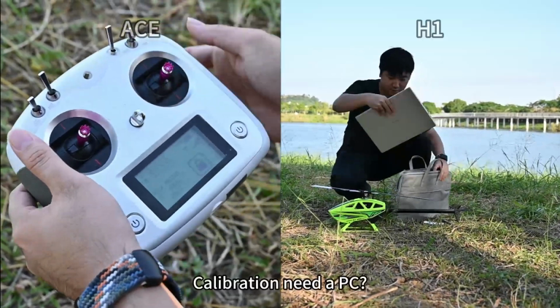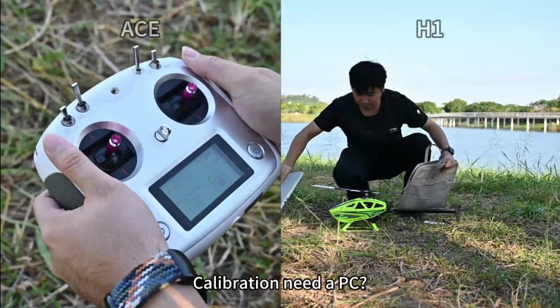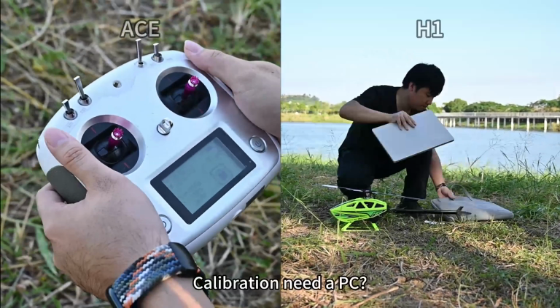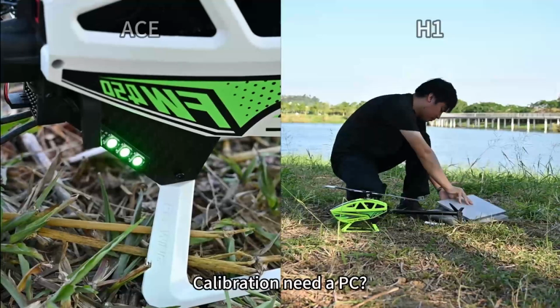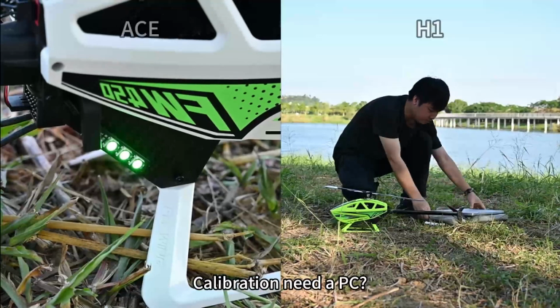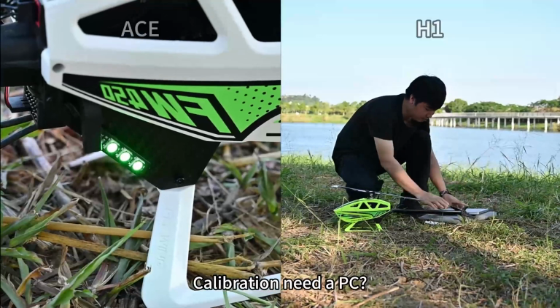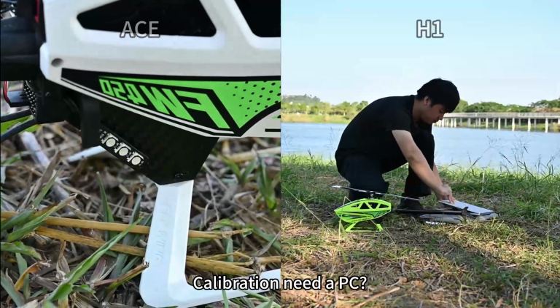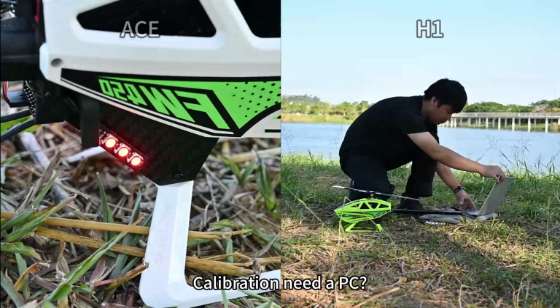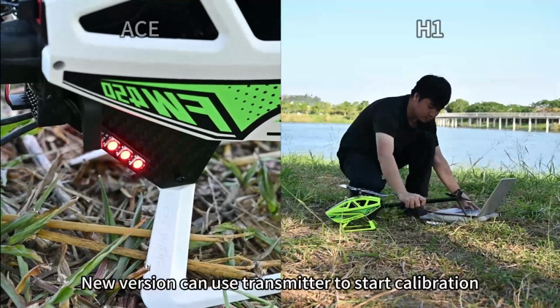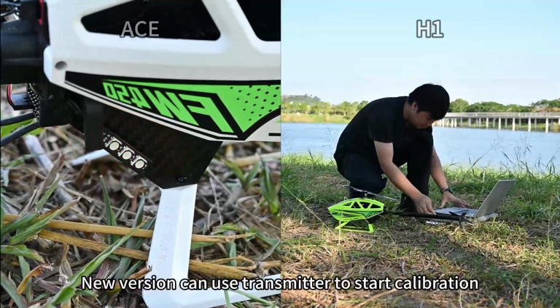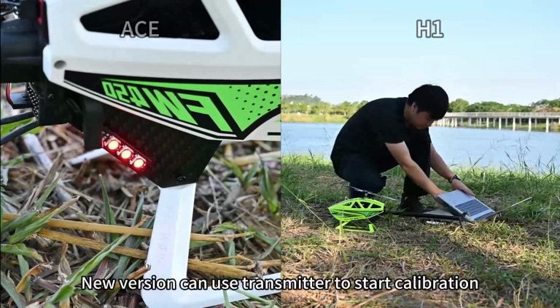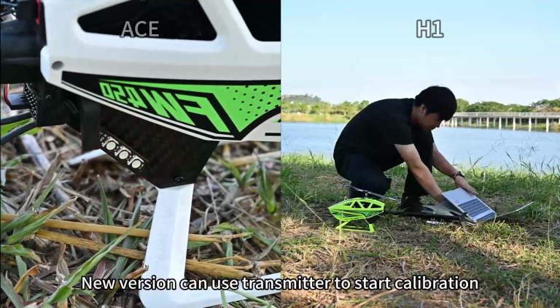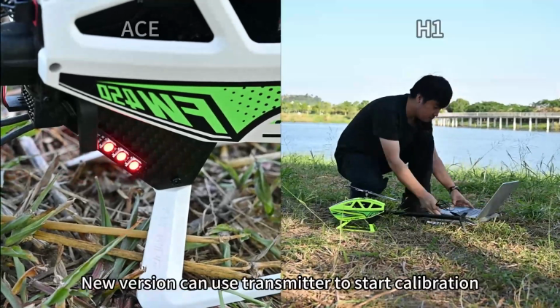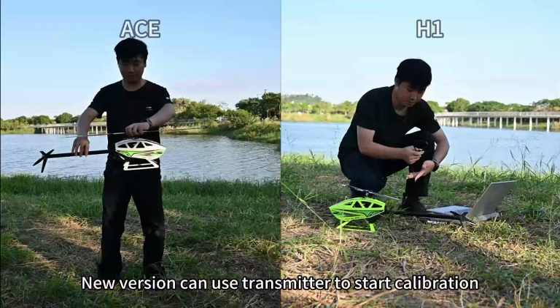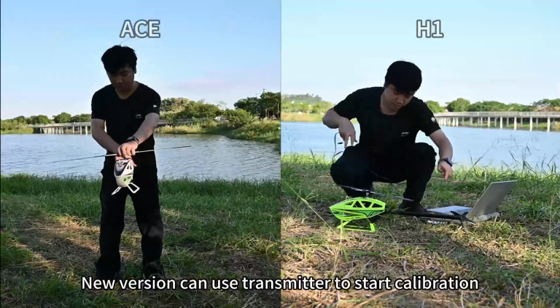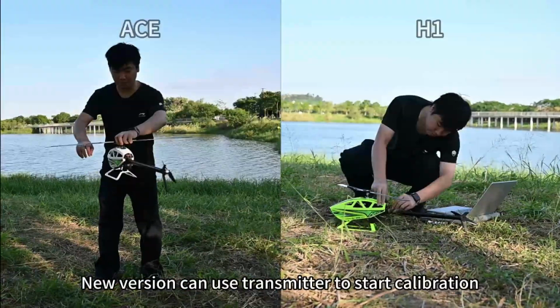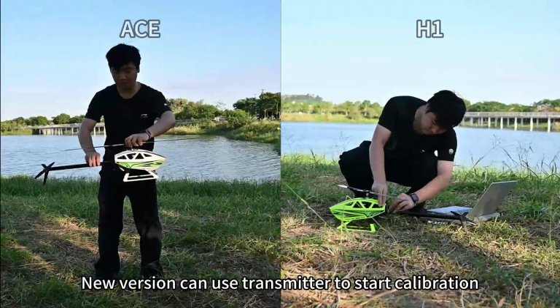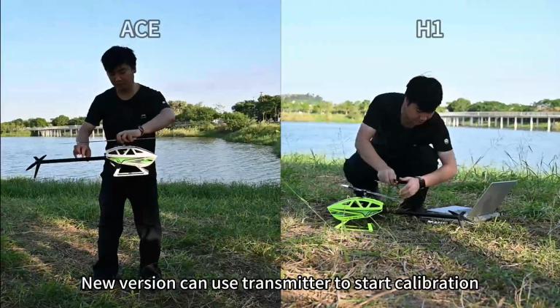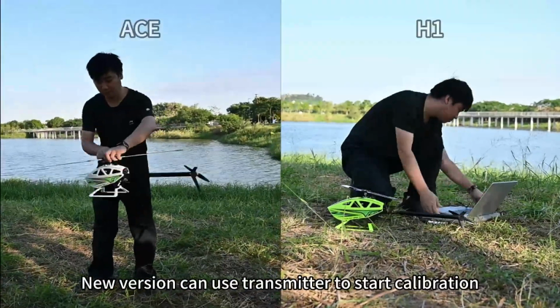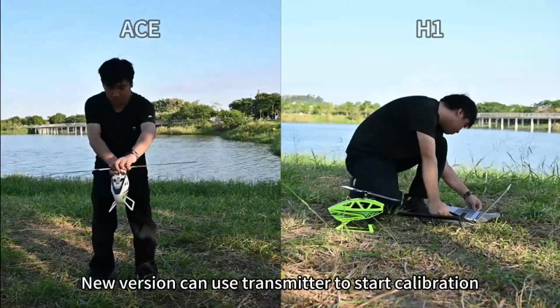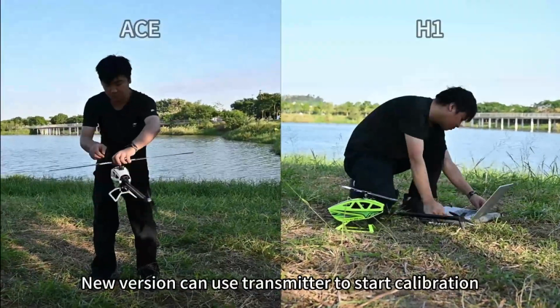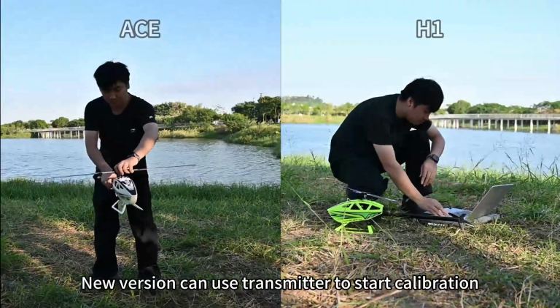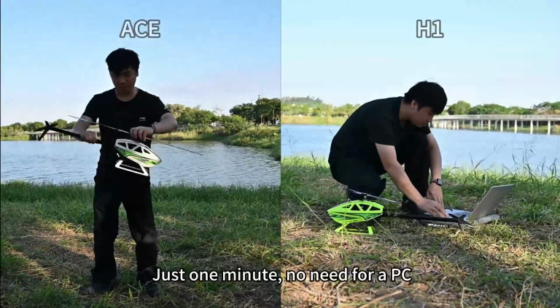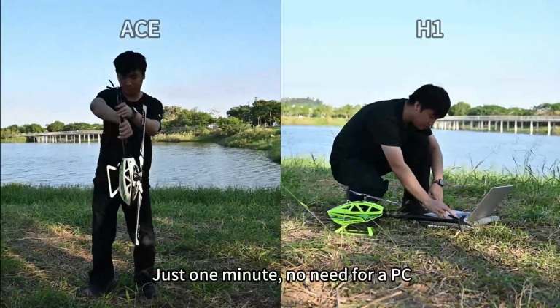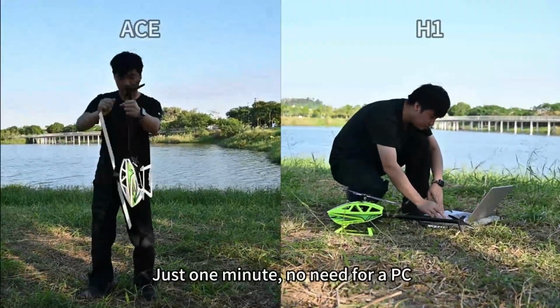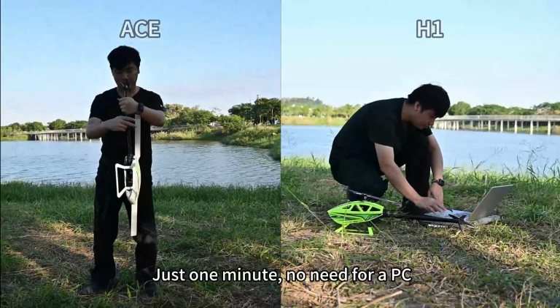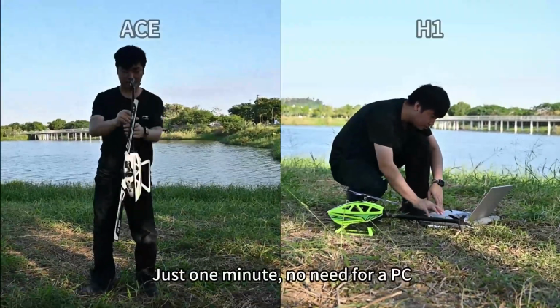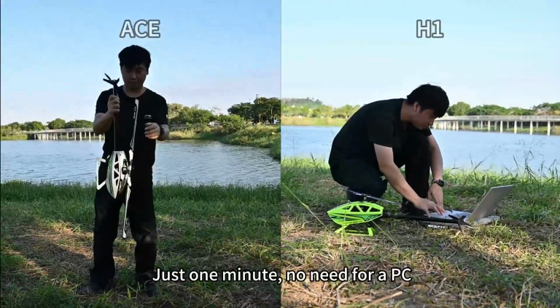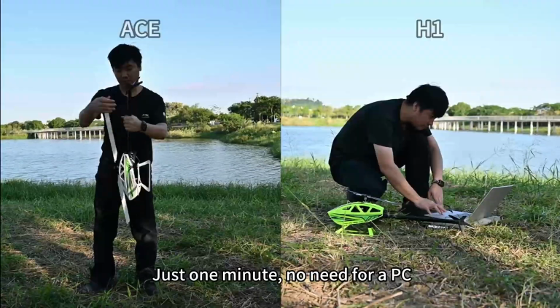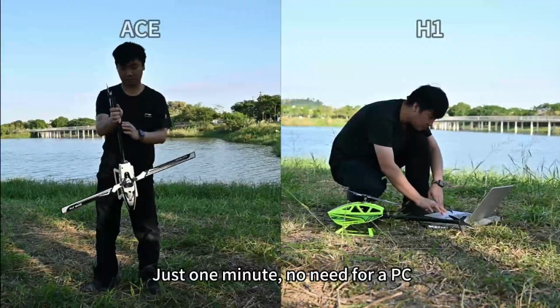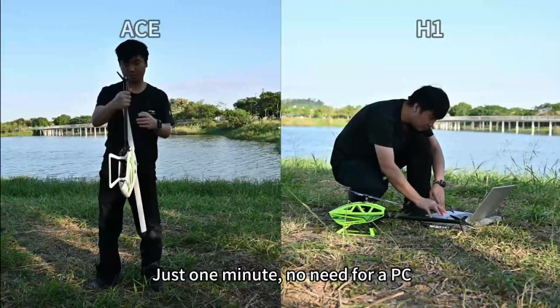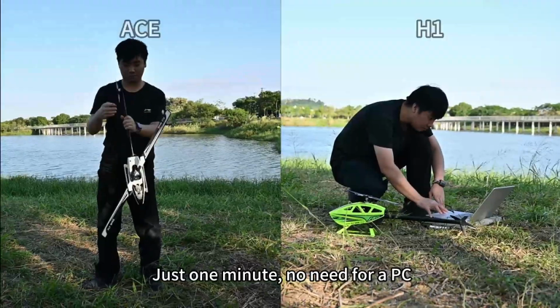Need a PC for calibration? The new version allows you to use the transmitter to start calibration in just one minute. No need for a PC.